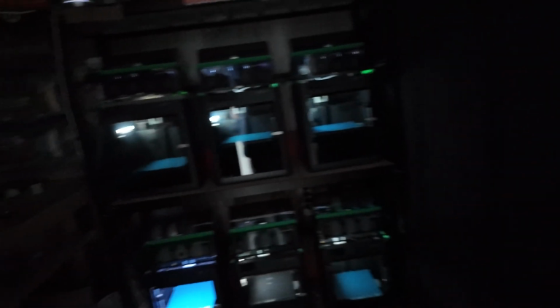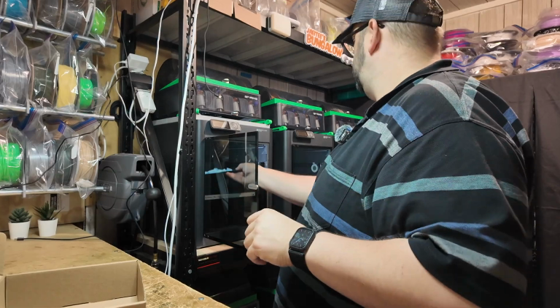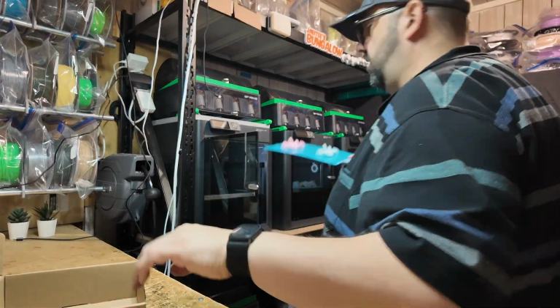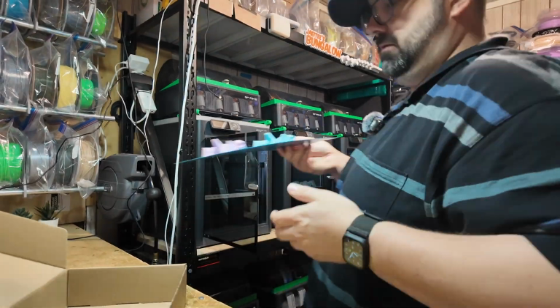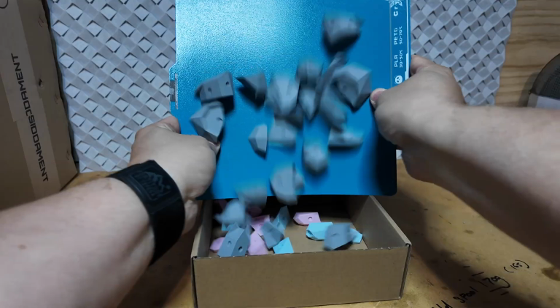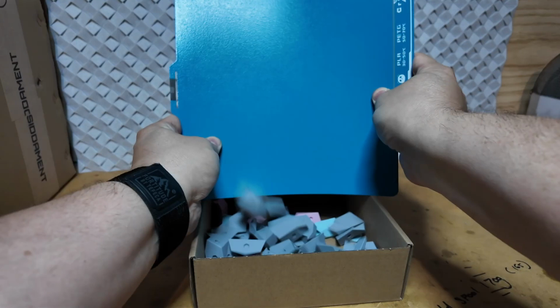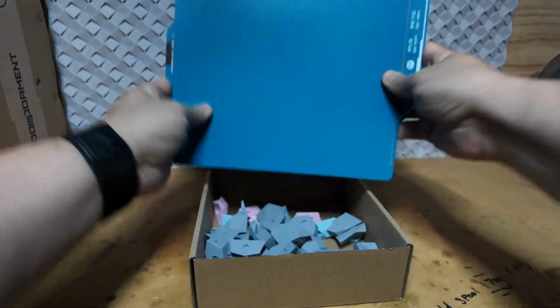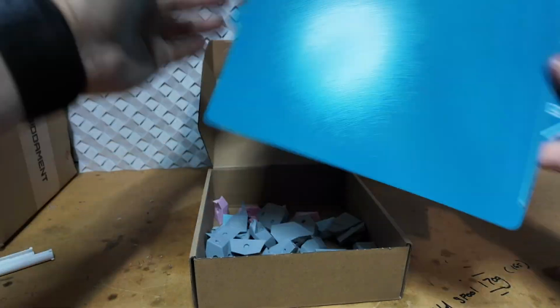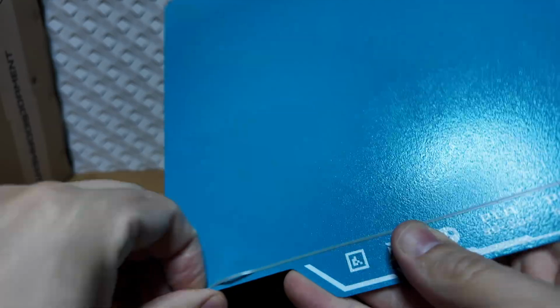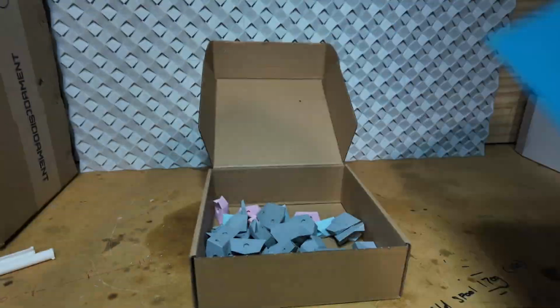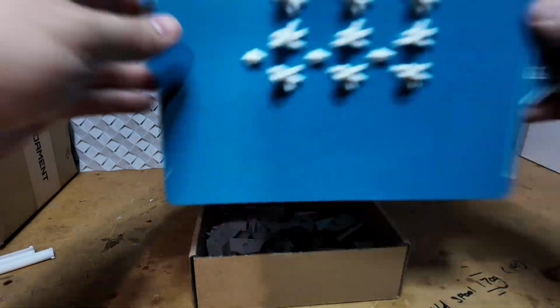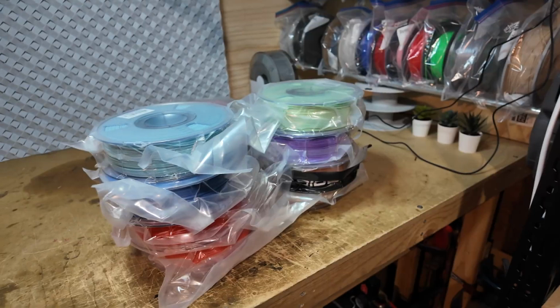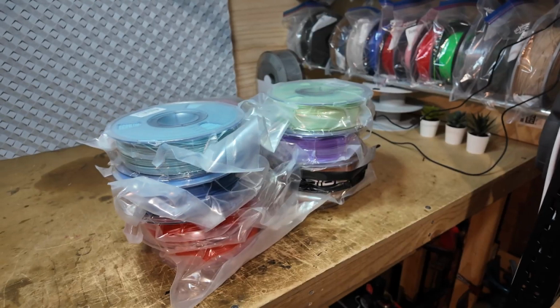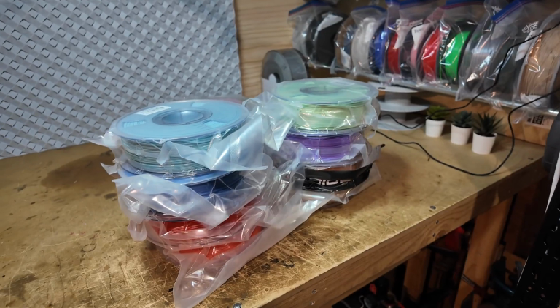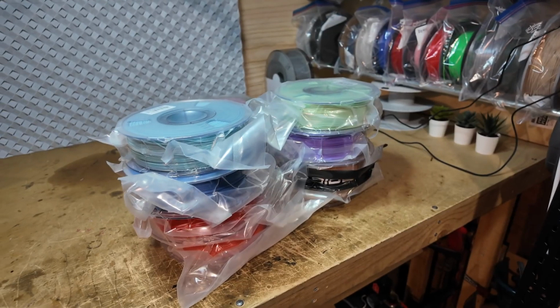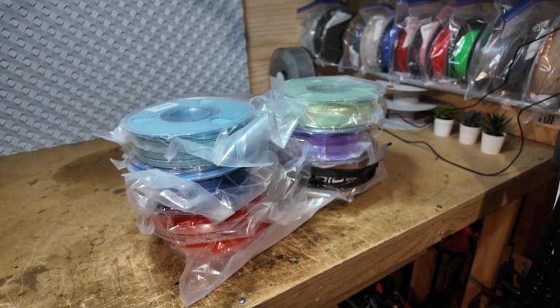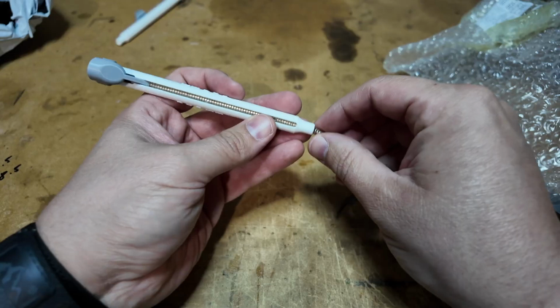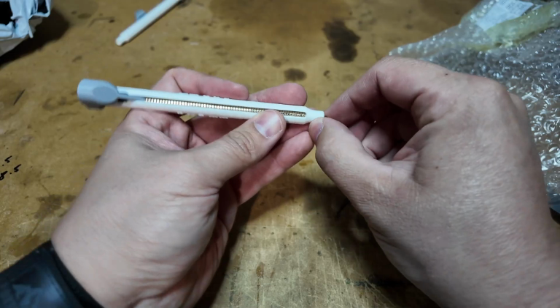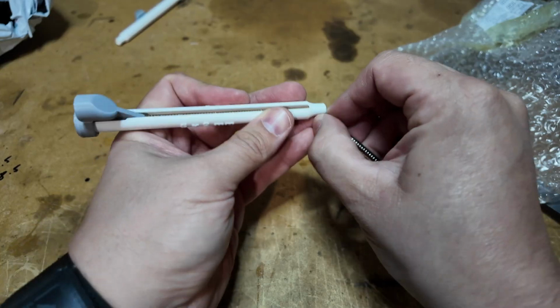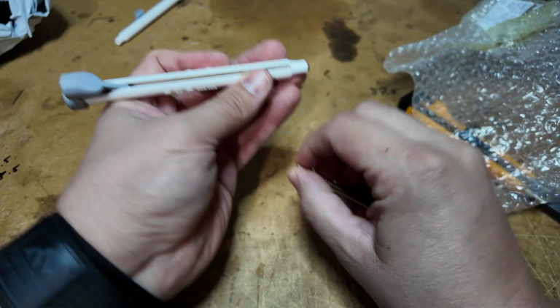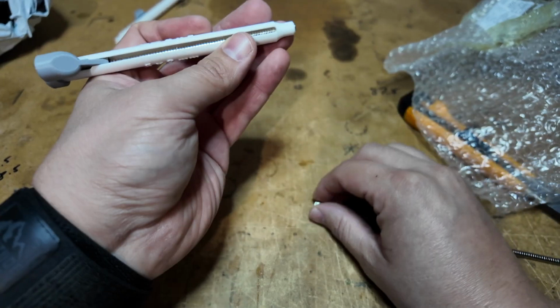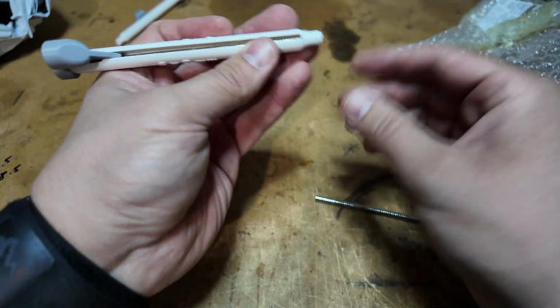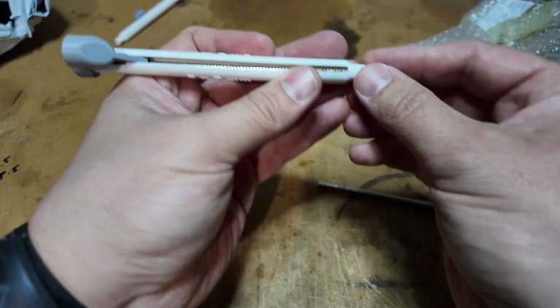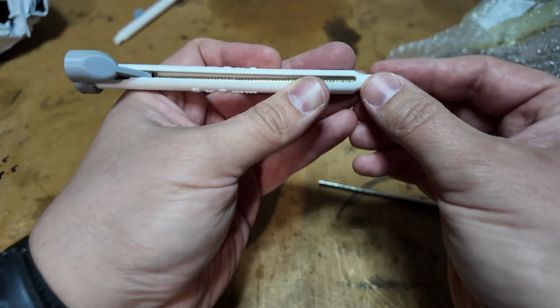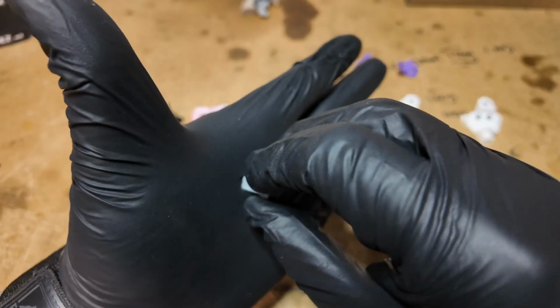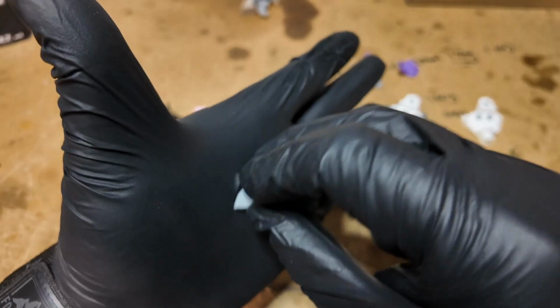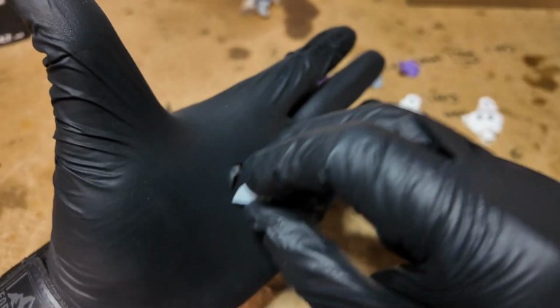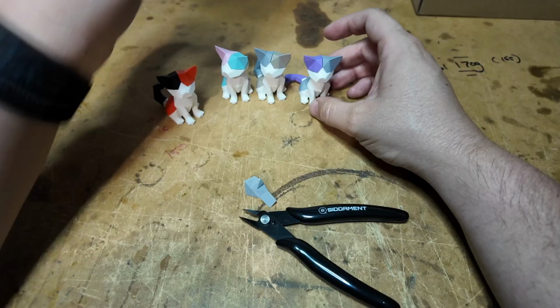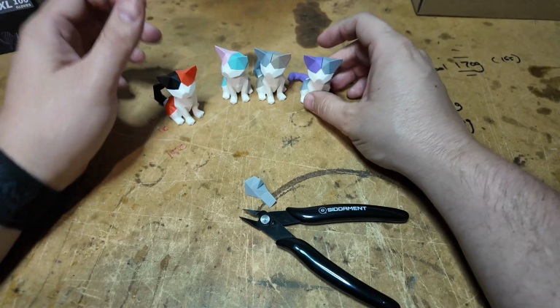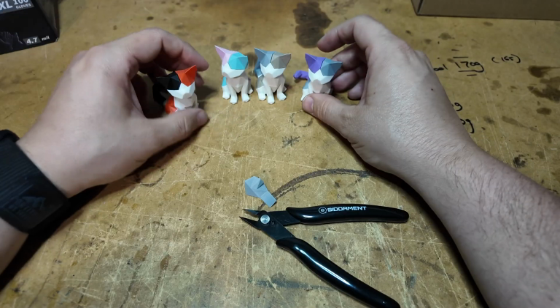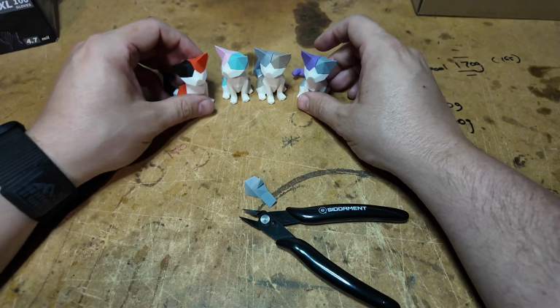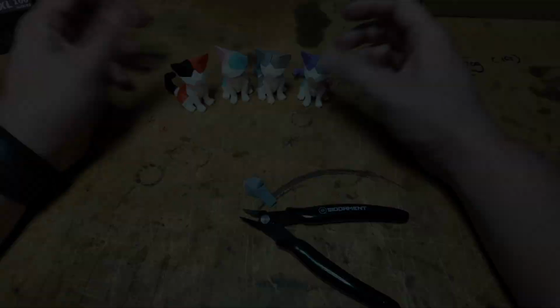In this video we're running prints, testing new colors, setting up a slick magnet tool, and hitting a snag with our latest 3D puzzle.